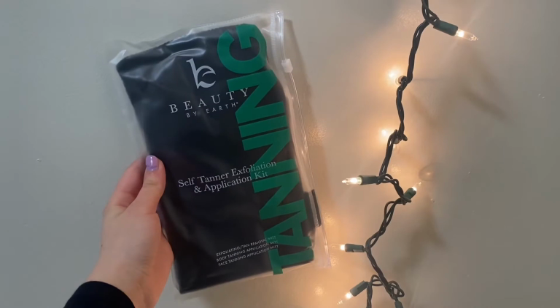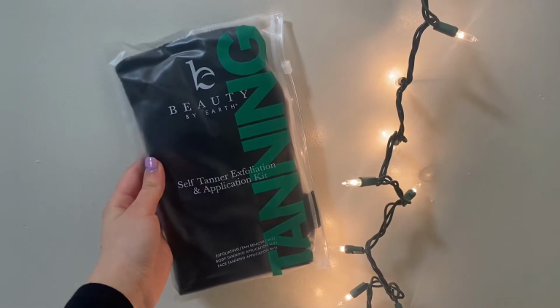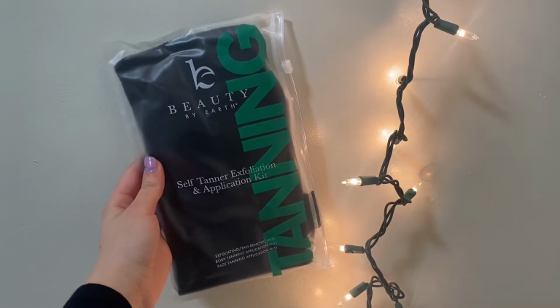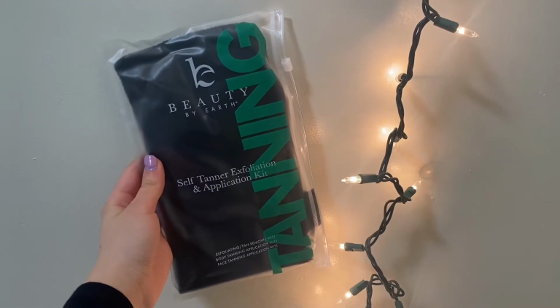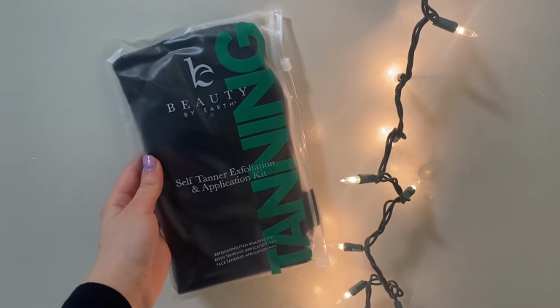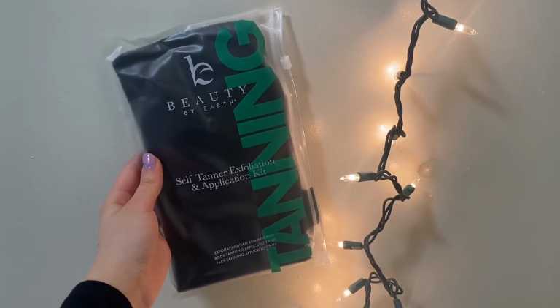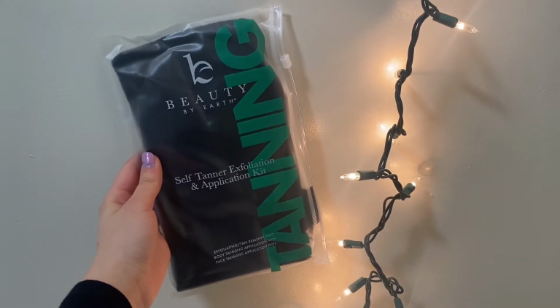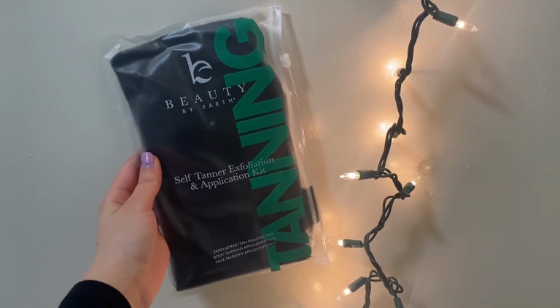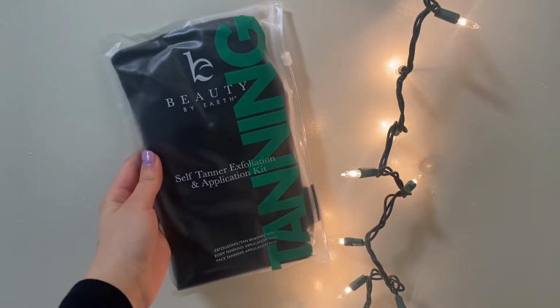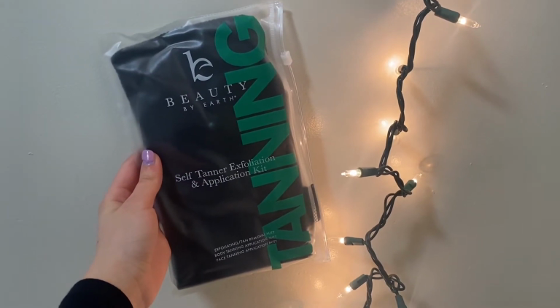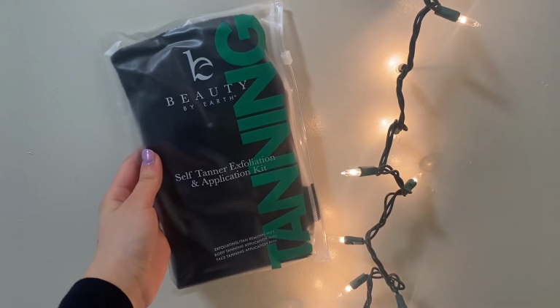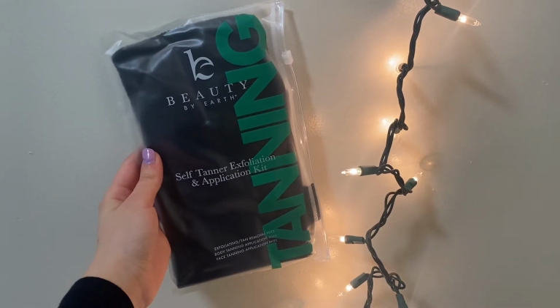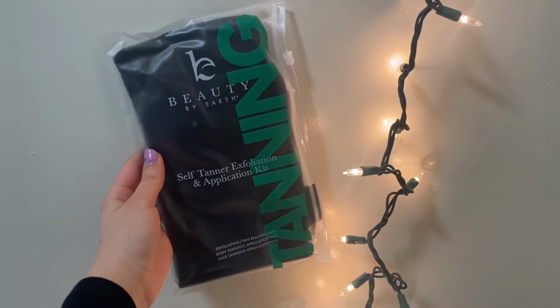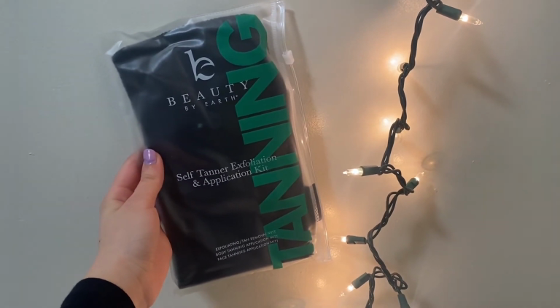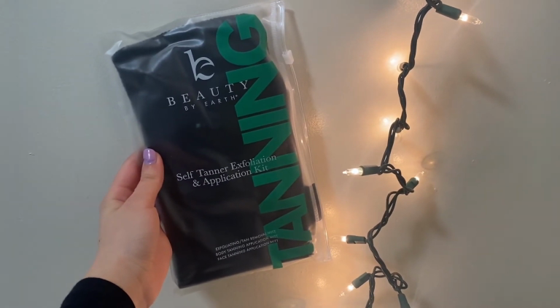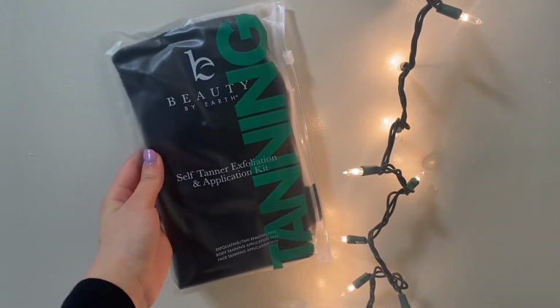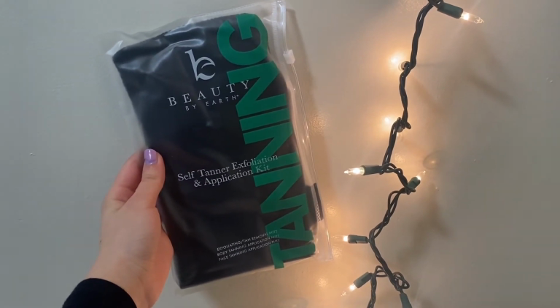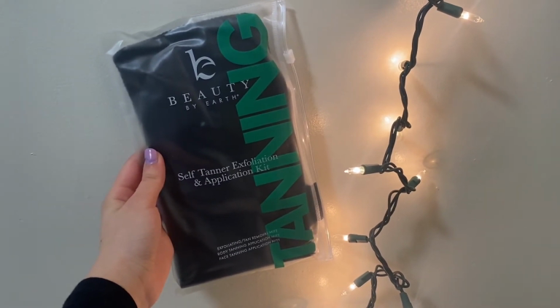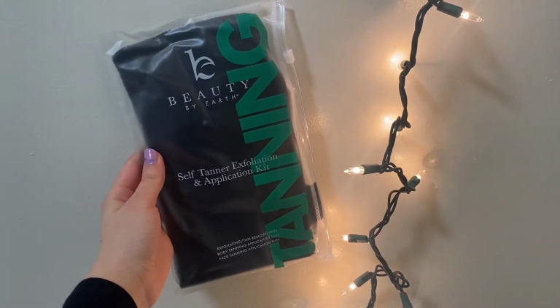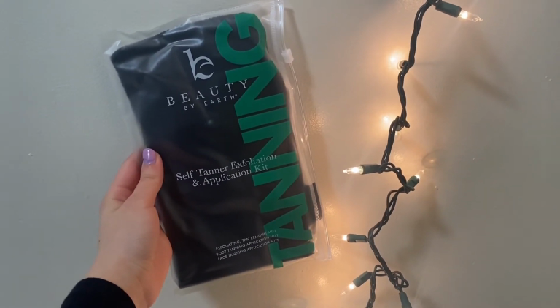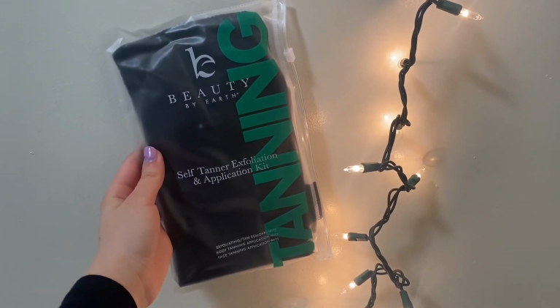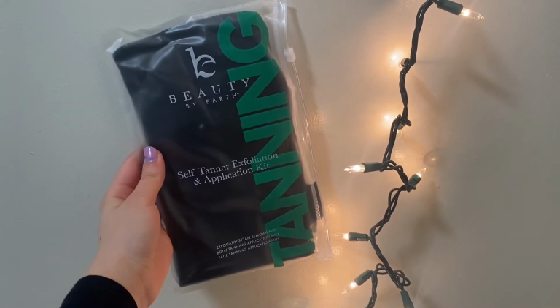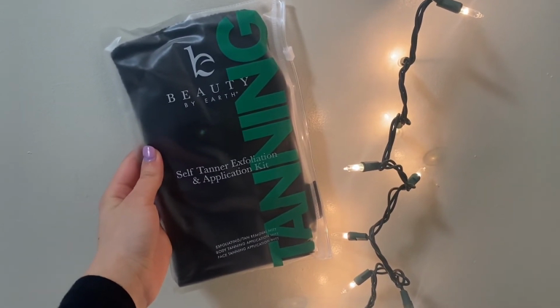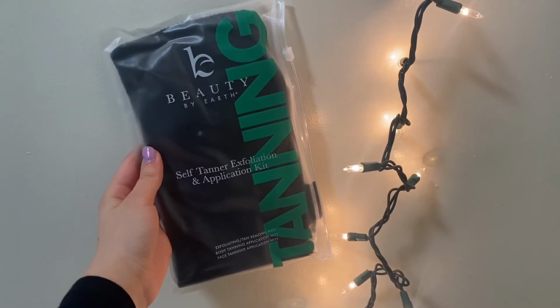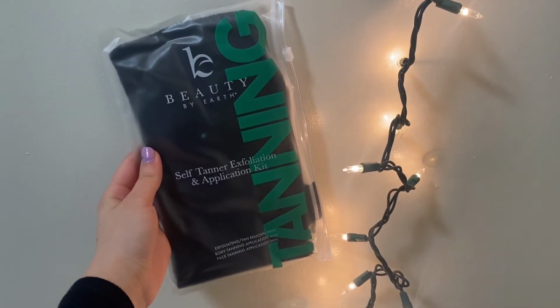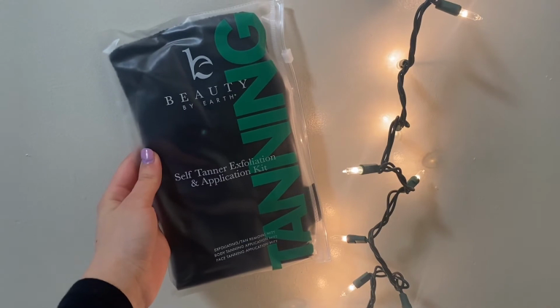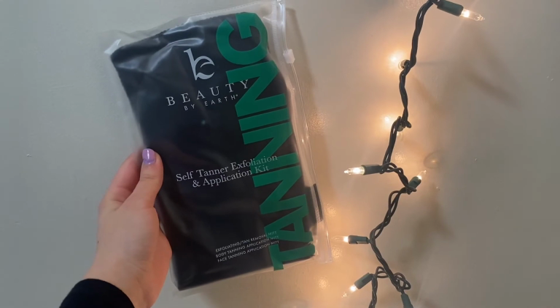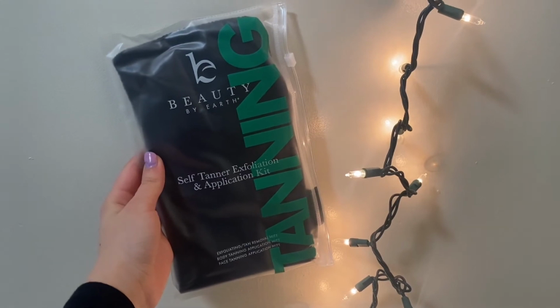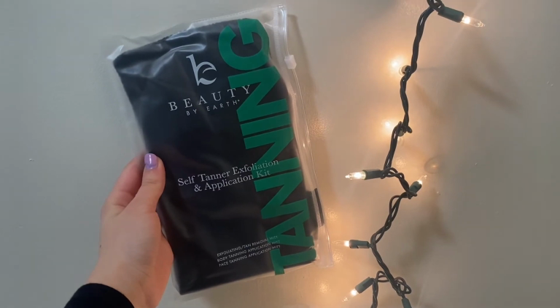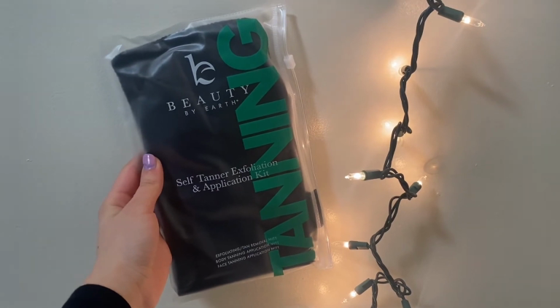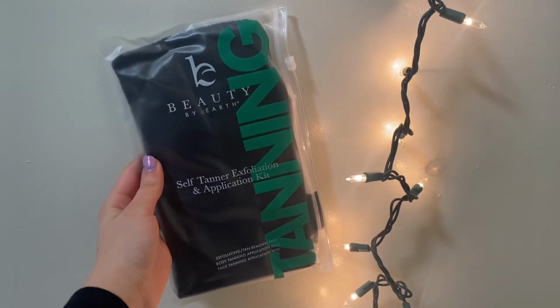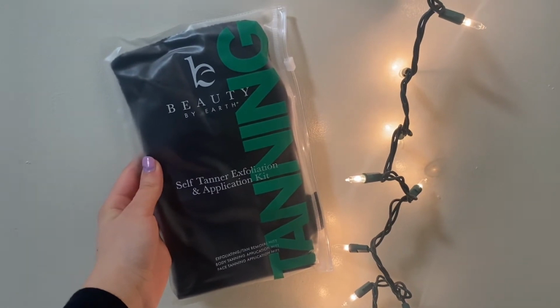It also came with this self-tanning kit which had the exfoliating mitt, a body tanning mitt, and a face tanning mitt.